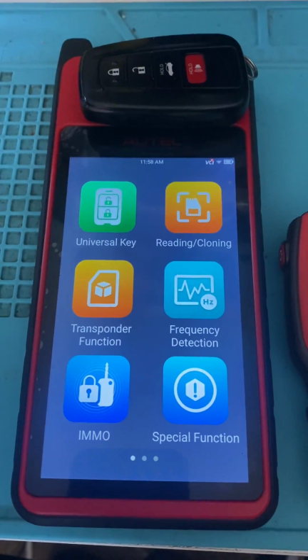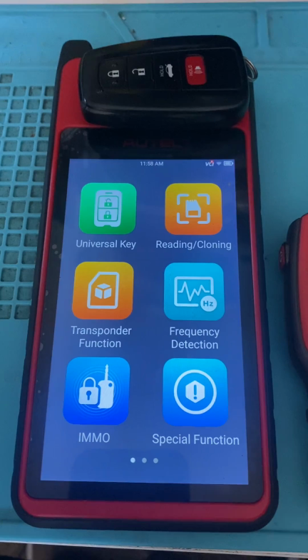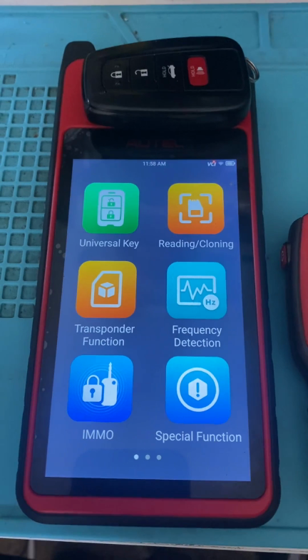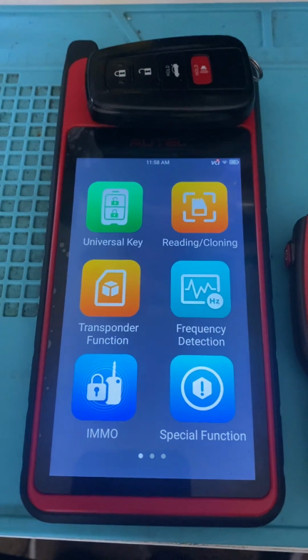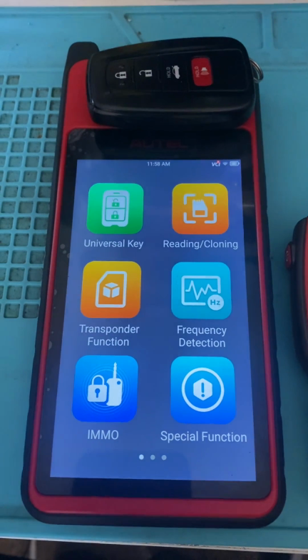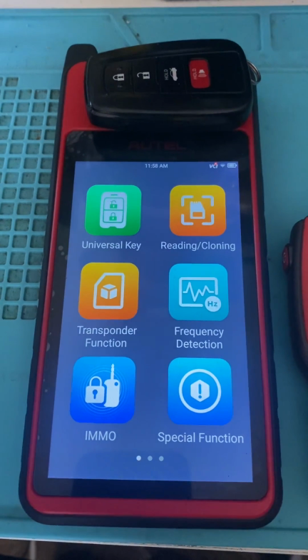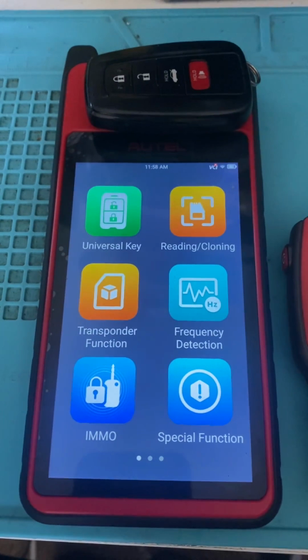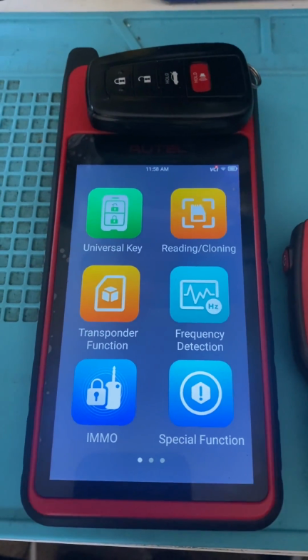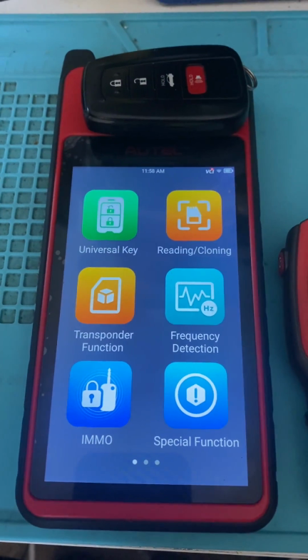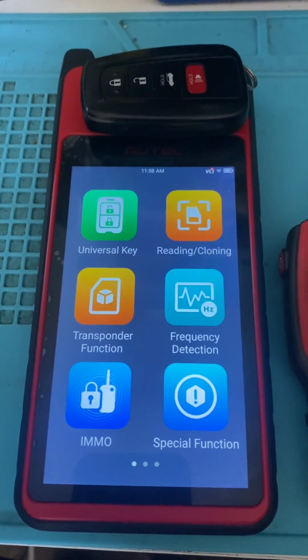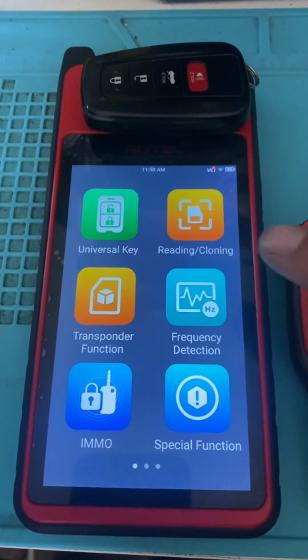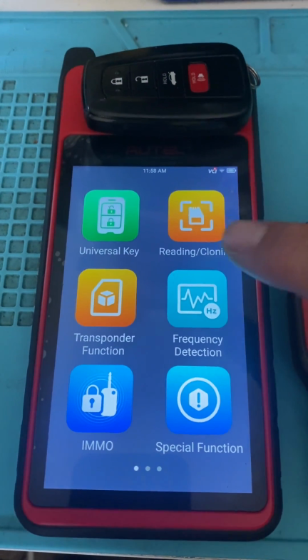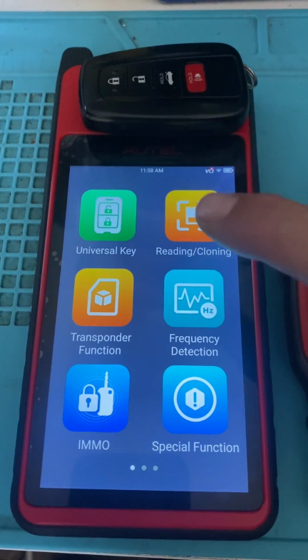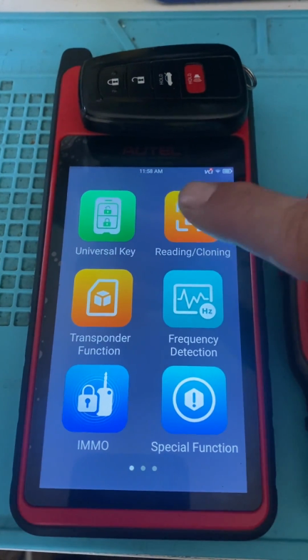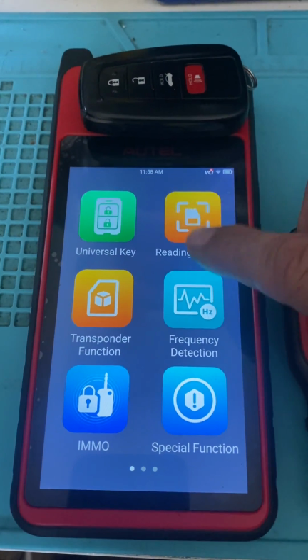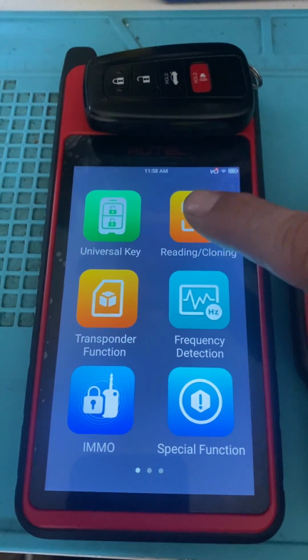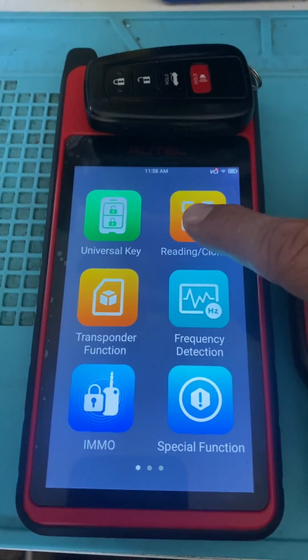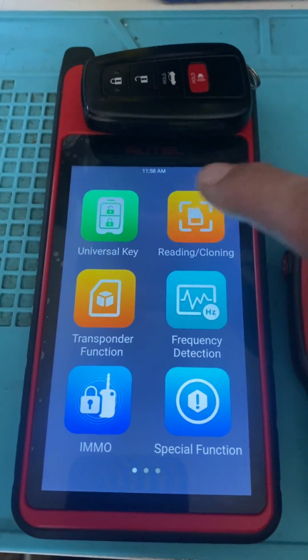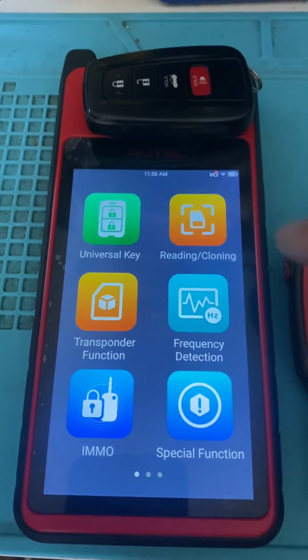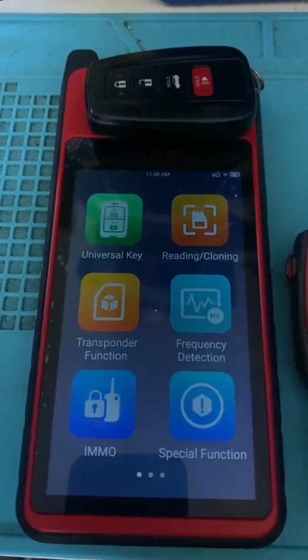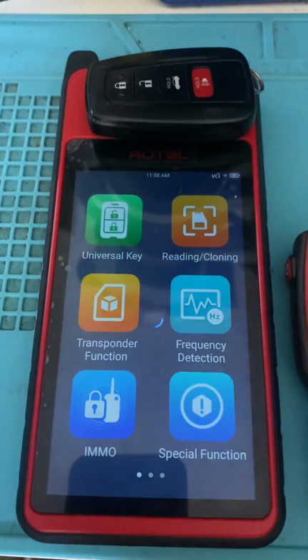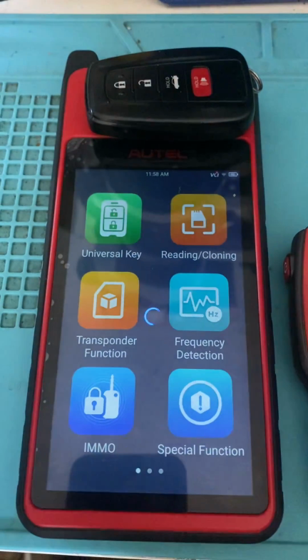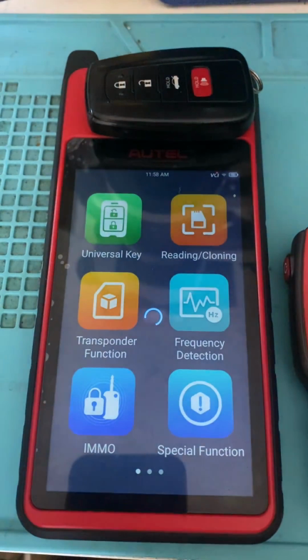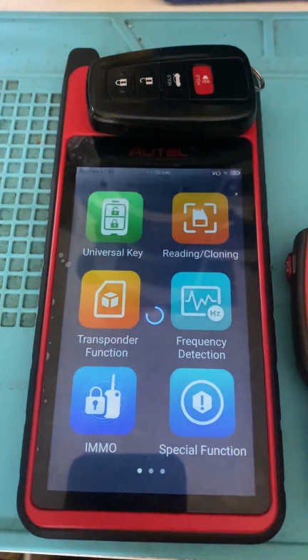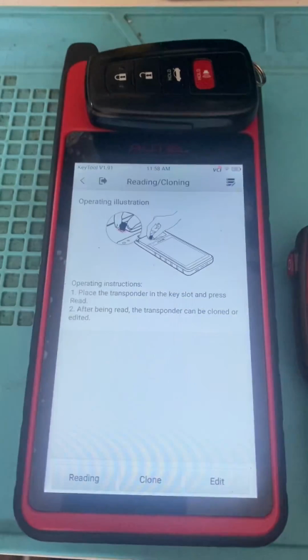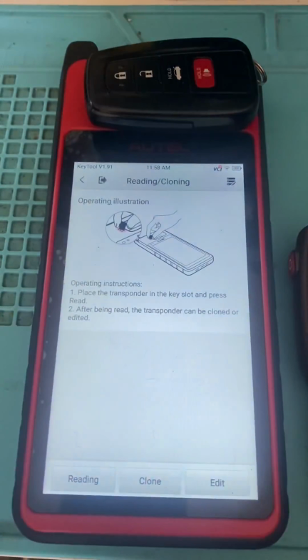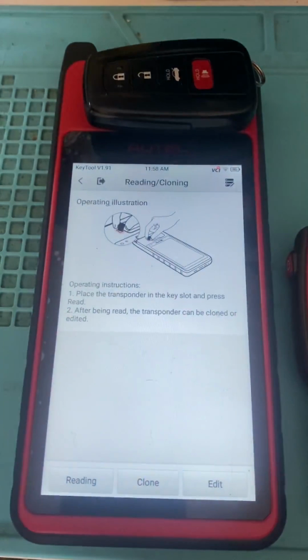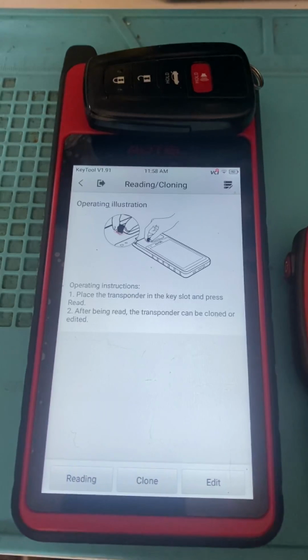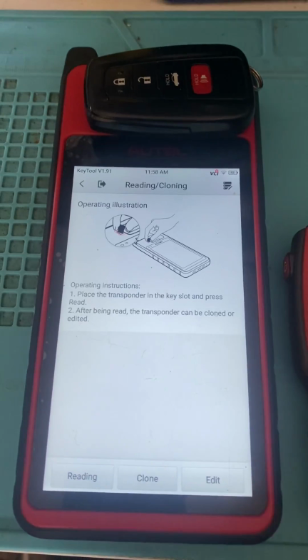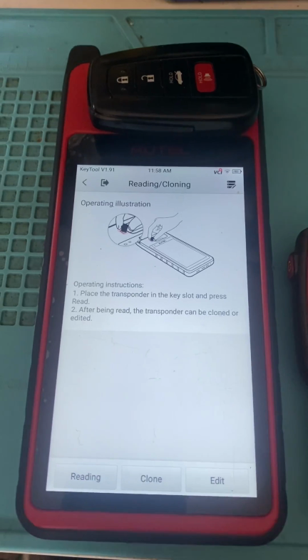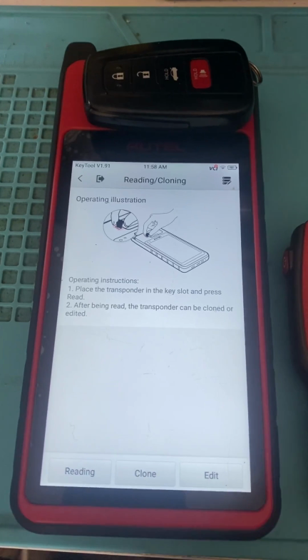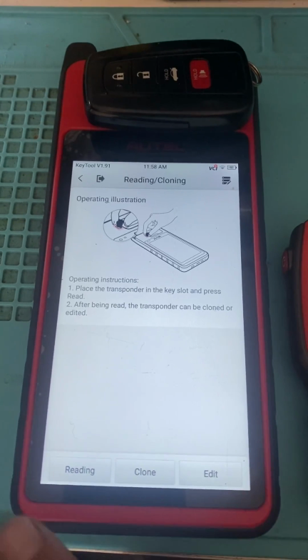So first let's read the key. We'll go to Reading and Cloning and press Read.